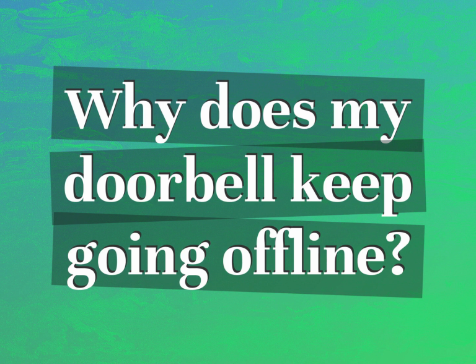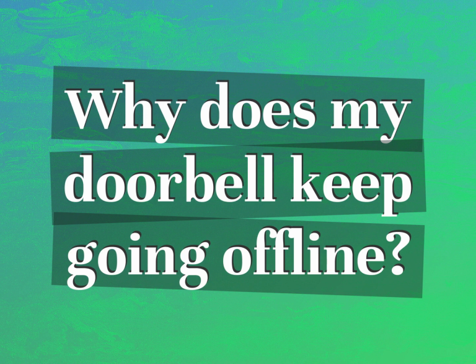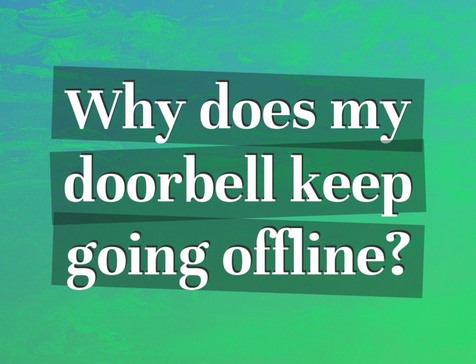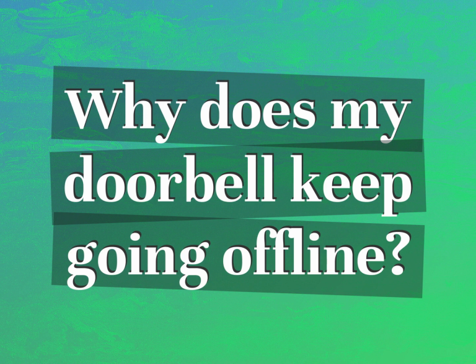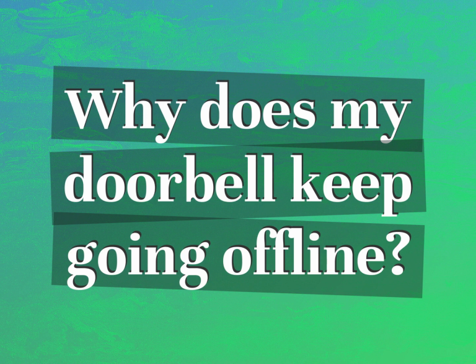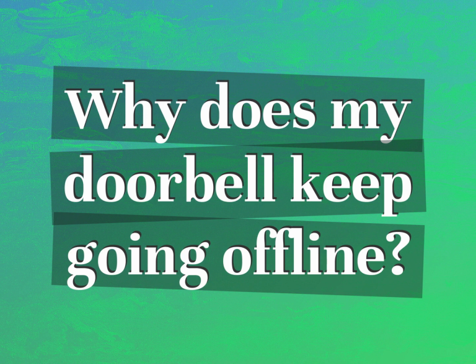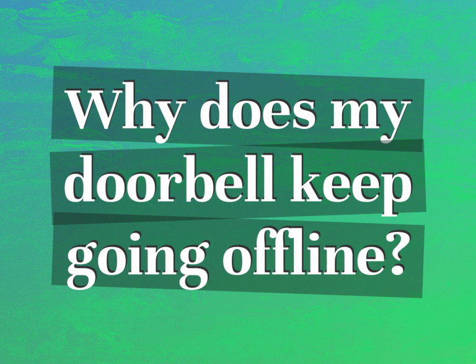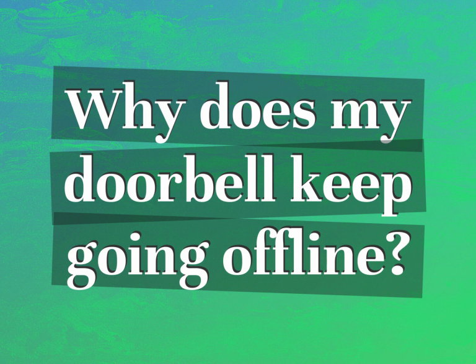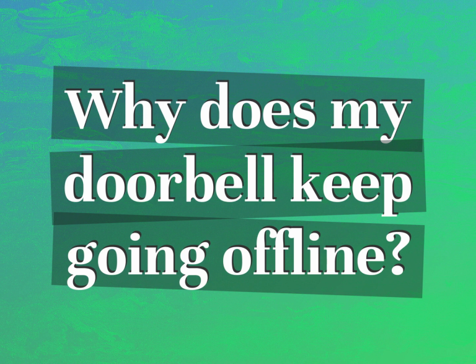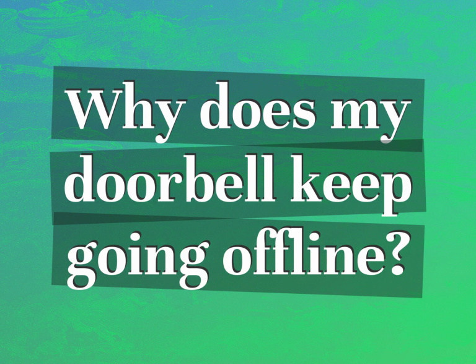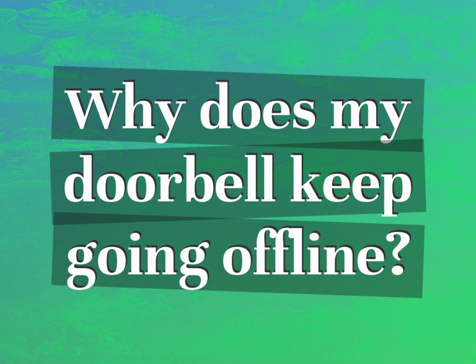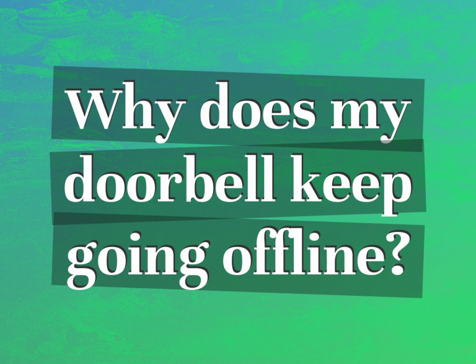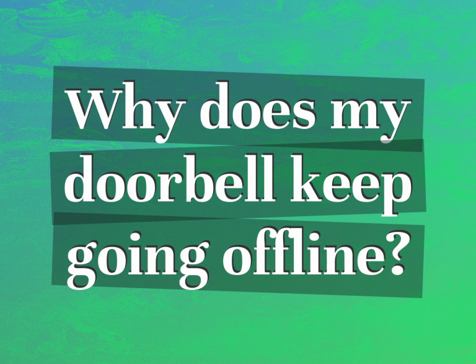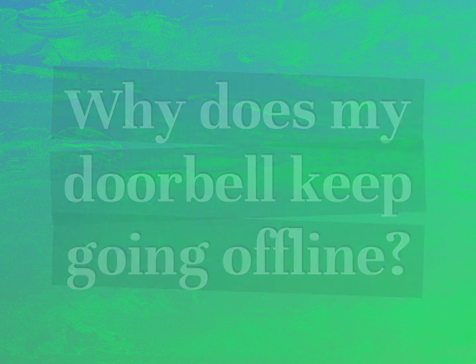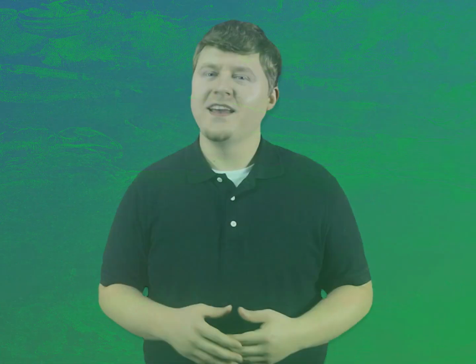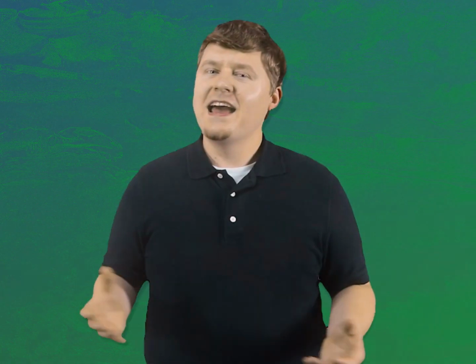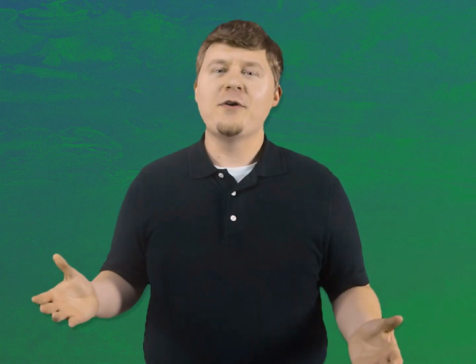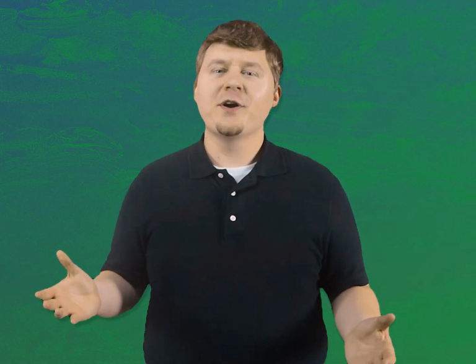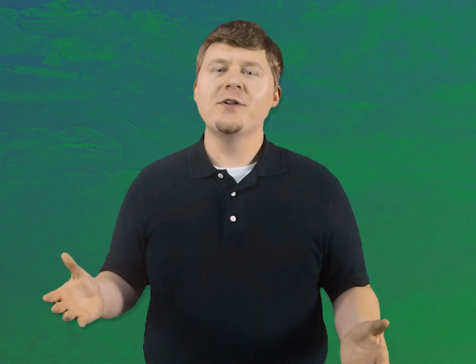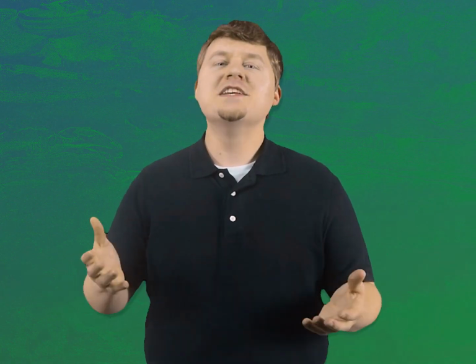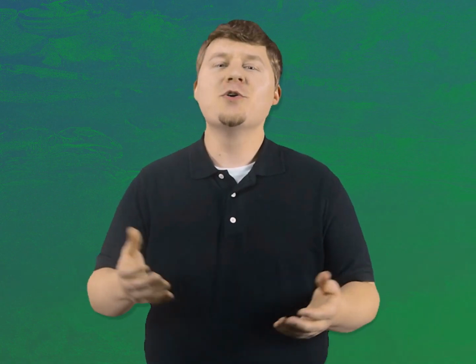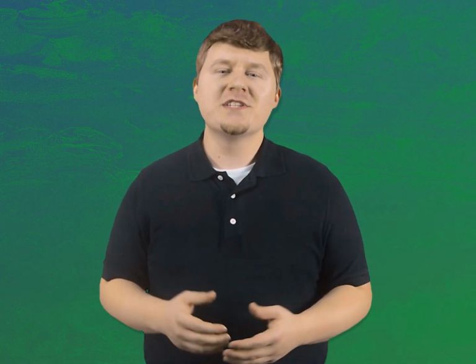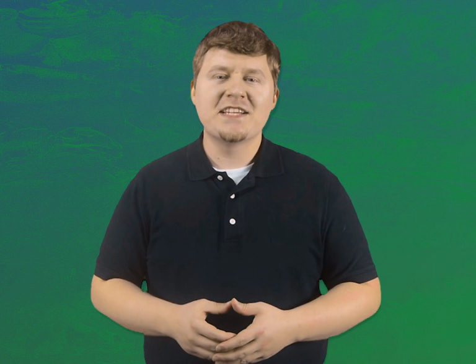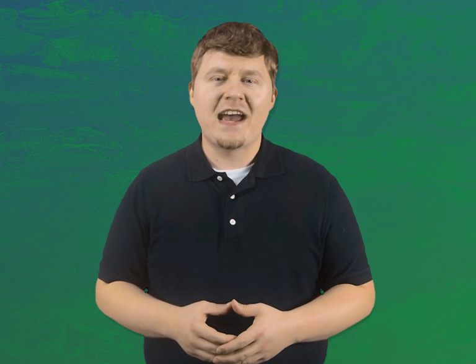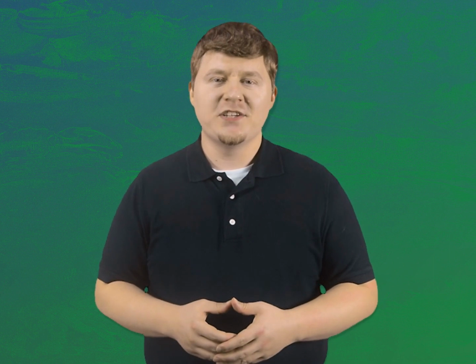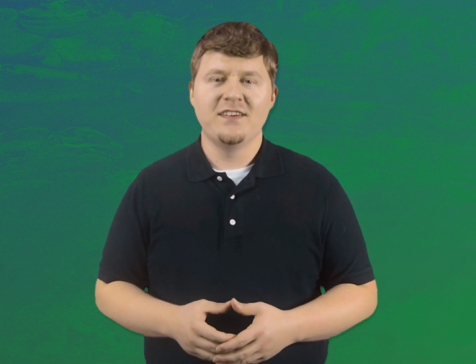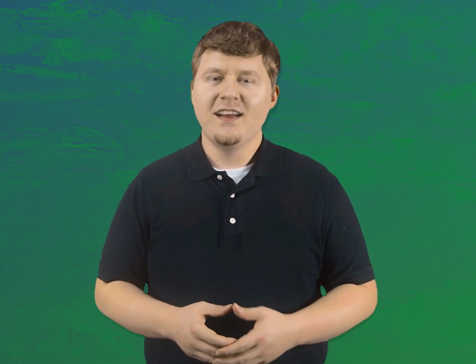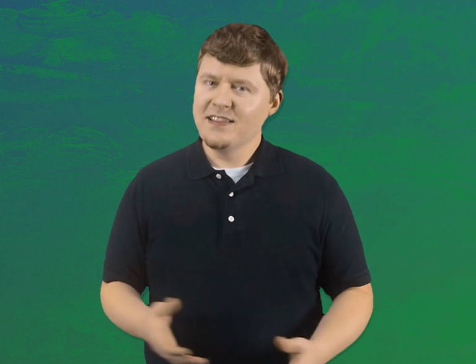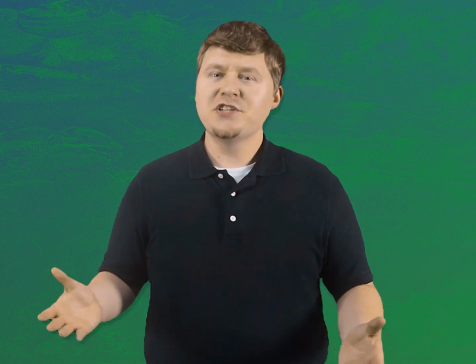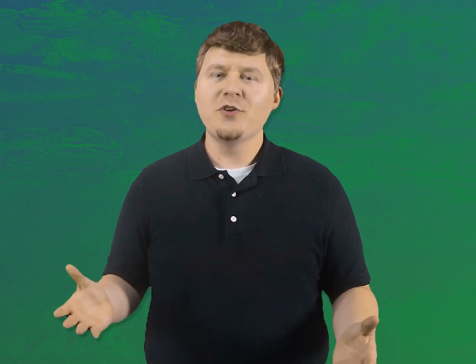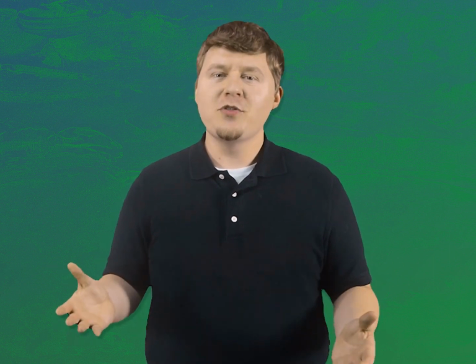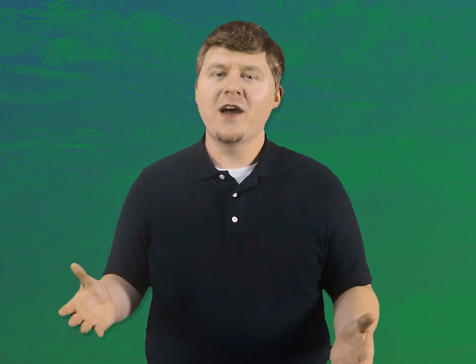Why does my doorbell keep going offline? Our goal is your satisfaction. Let us show you the way.